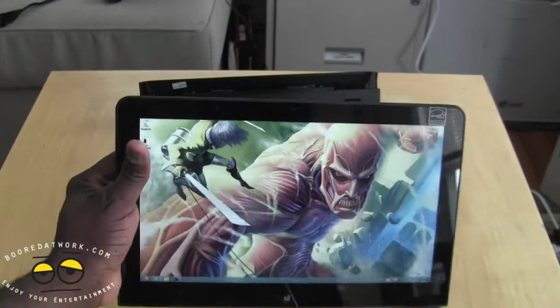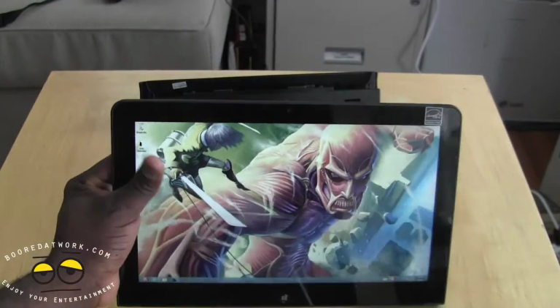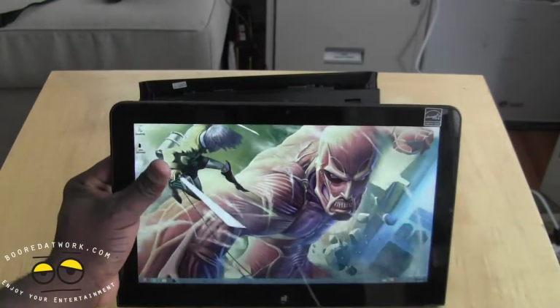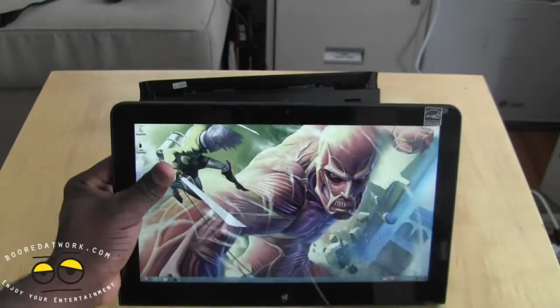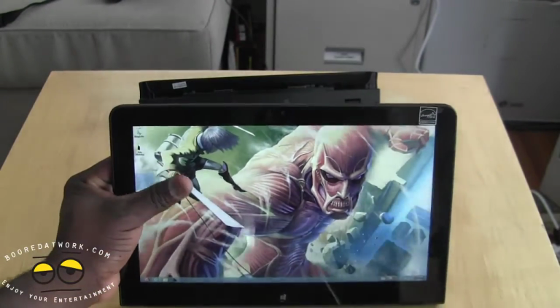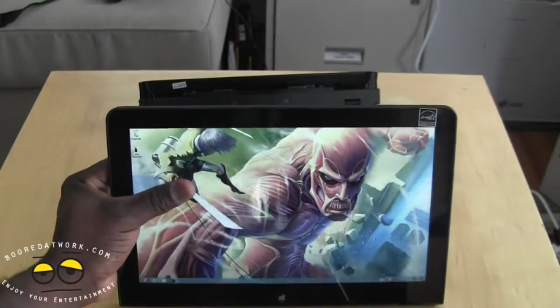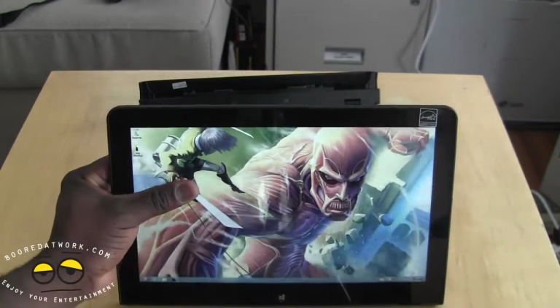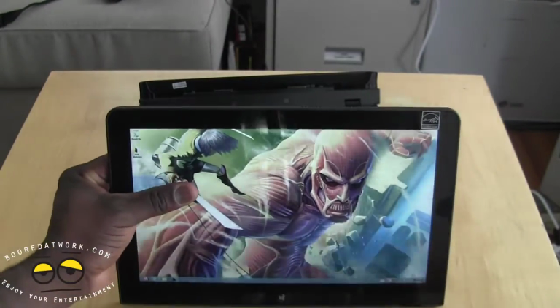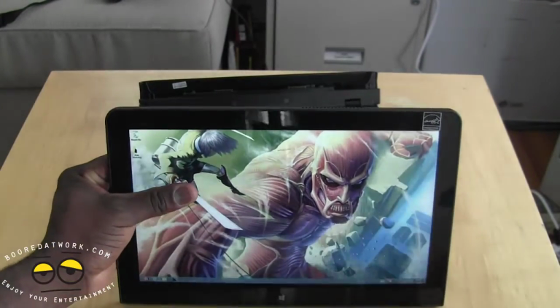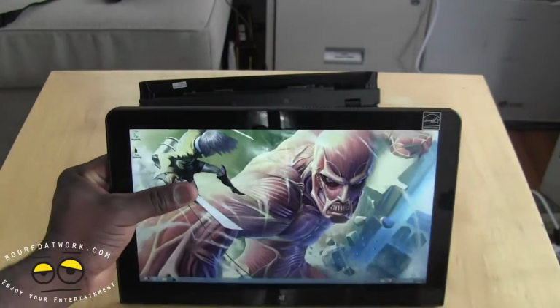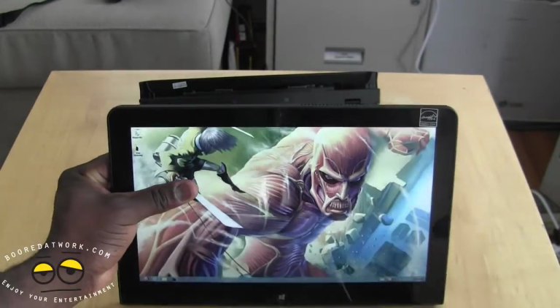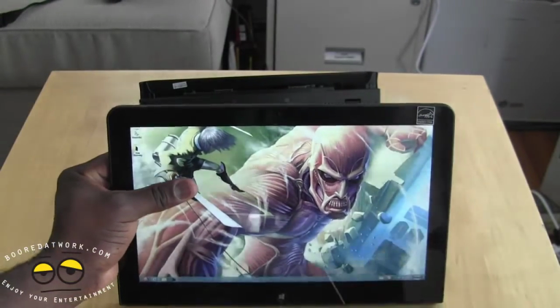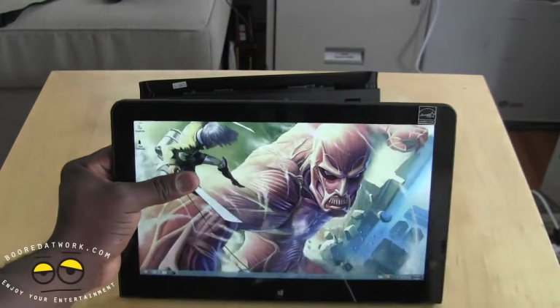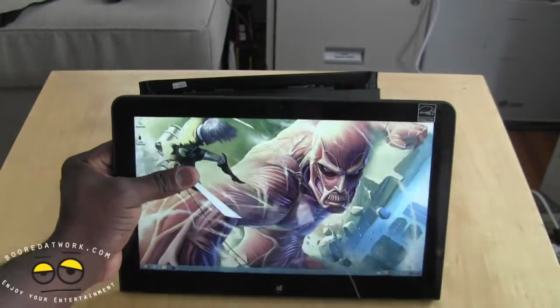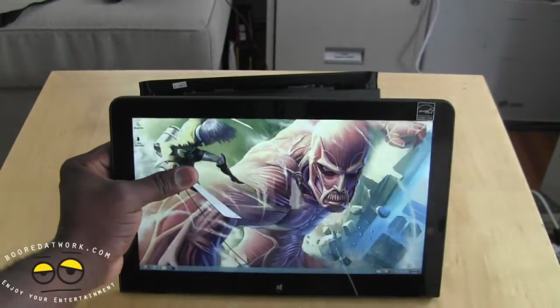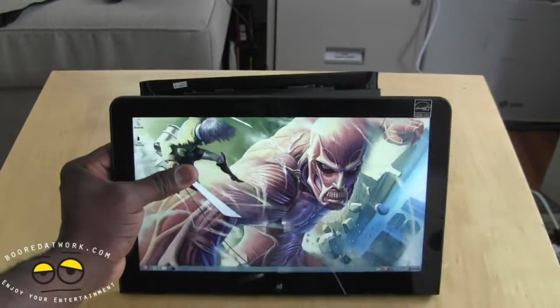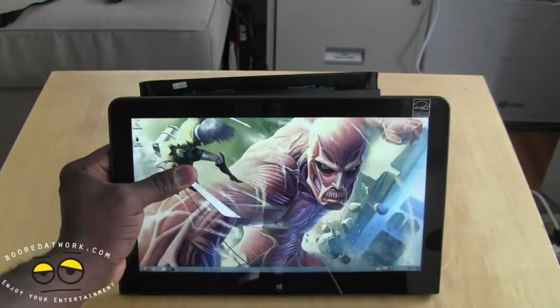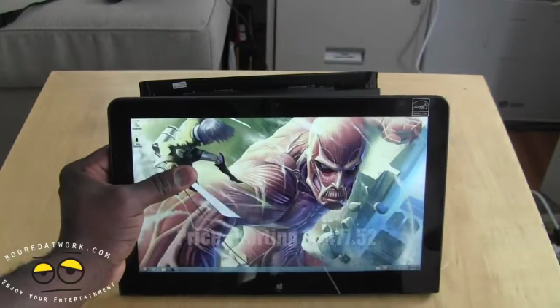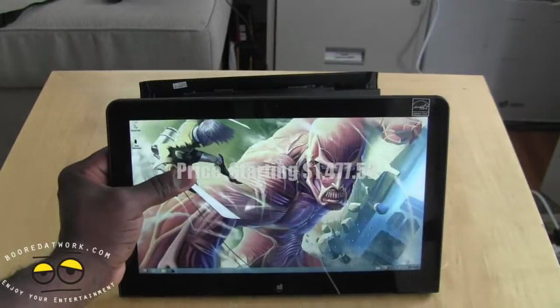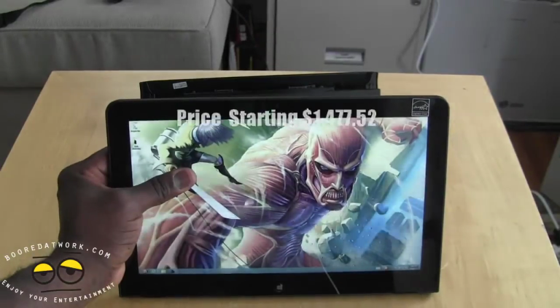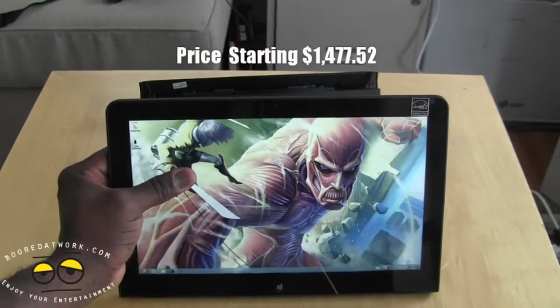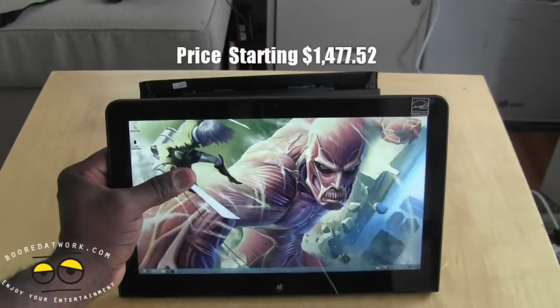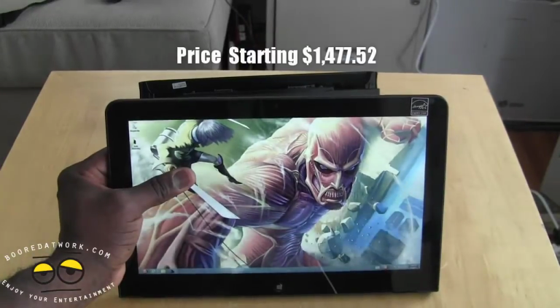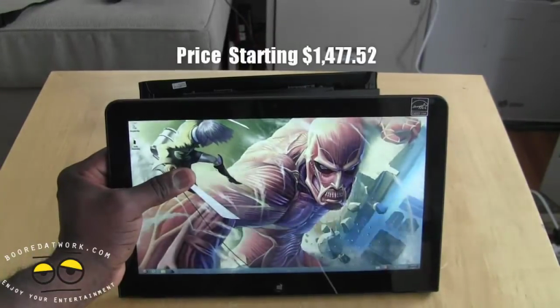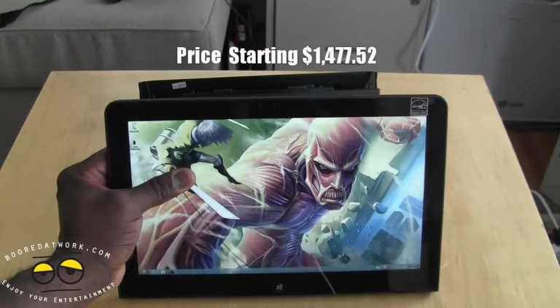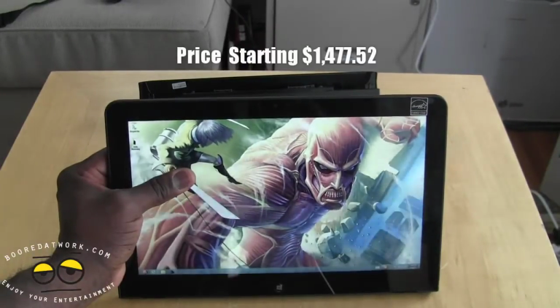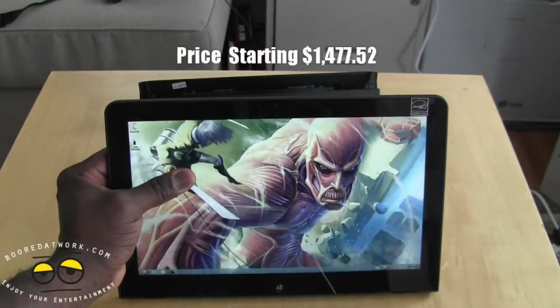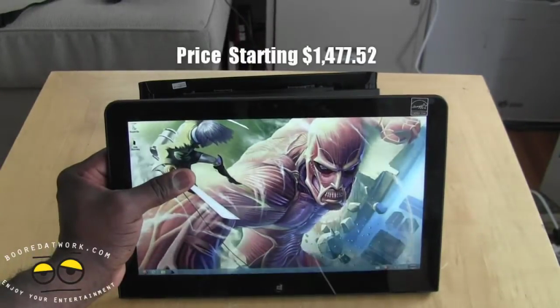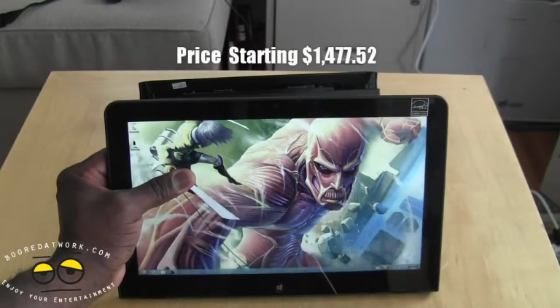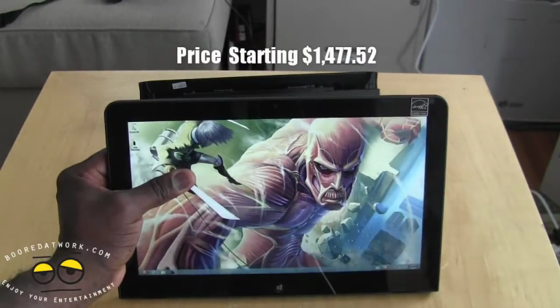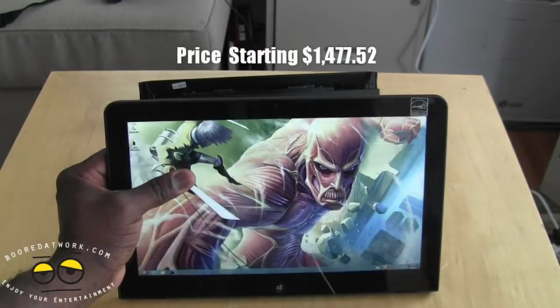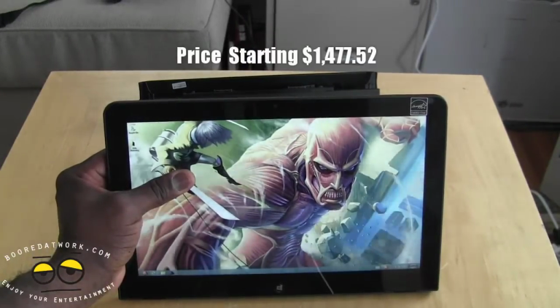I believe this starts at around $1,000 but I'm not sure, so I'll have the price listed below.